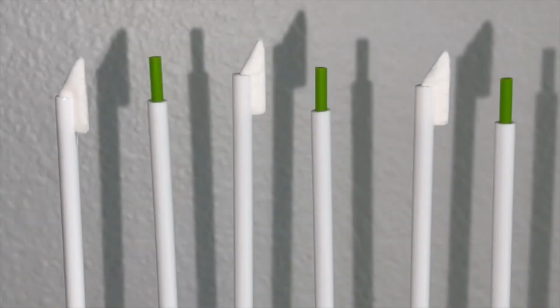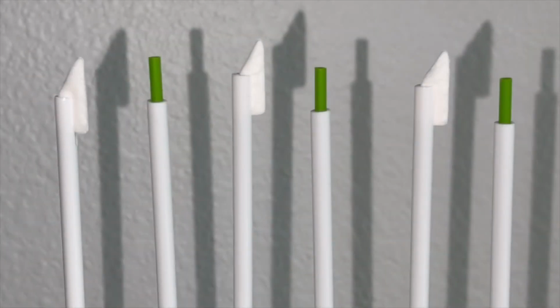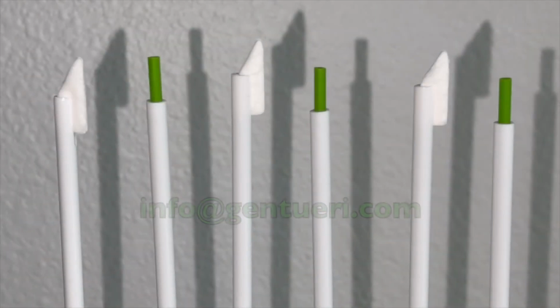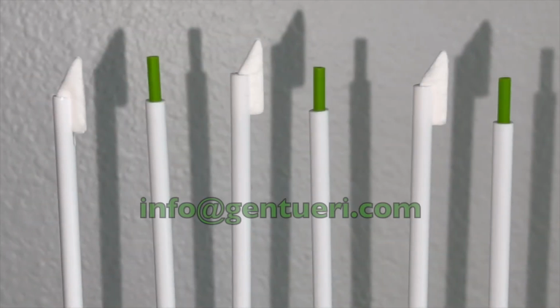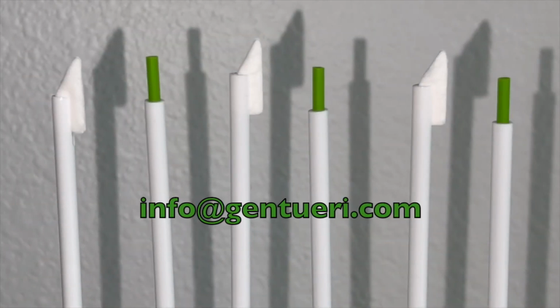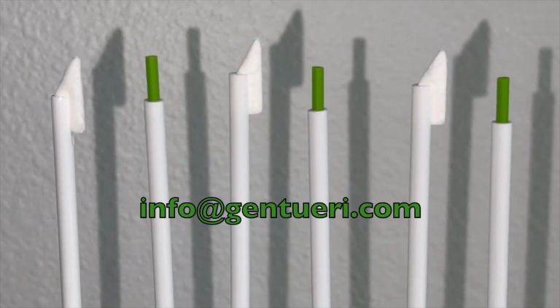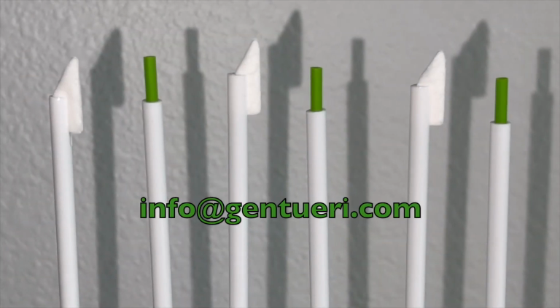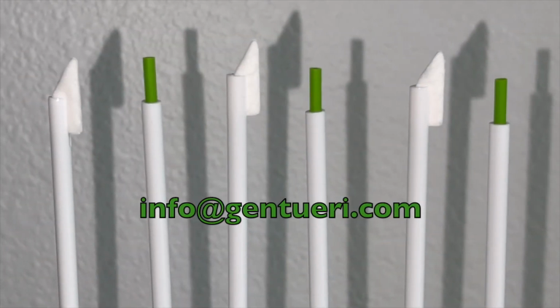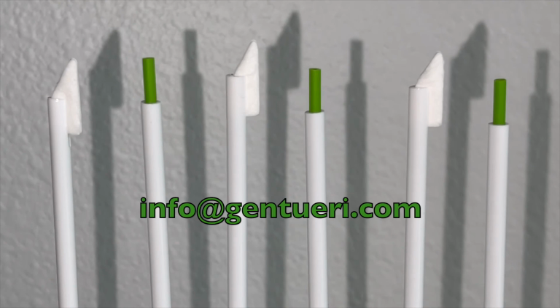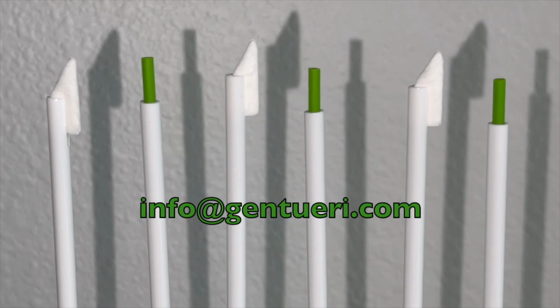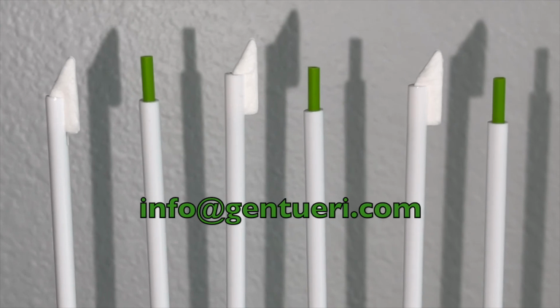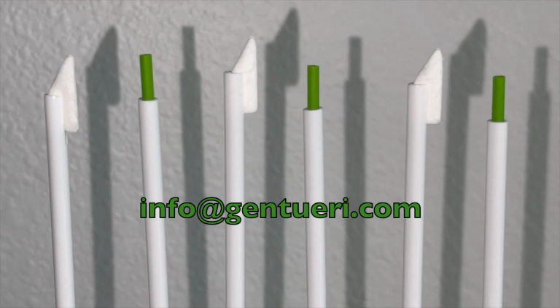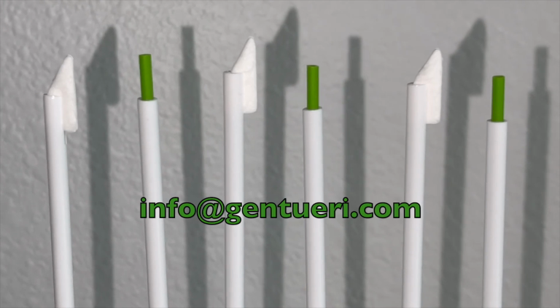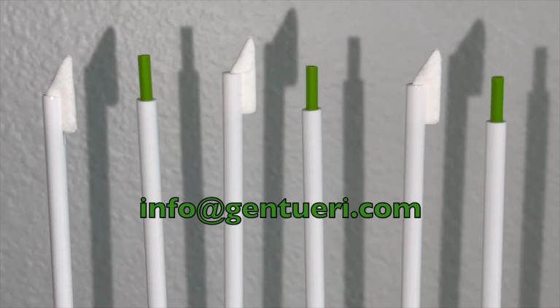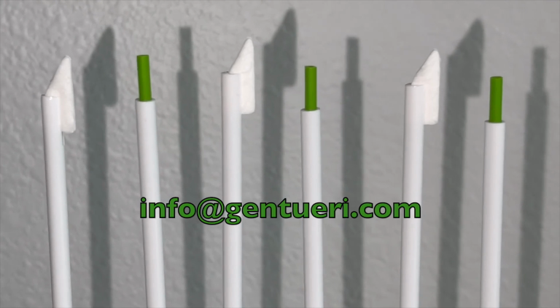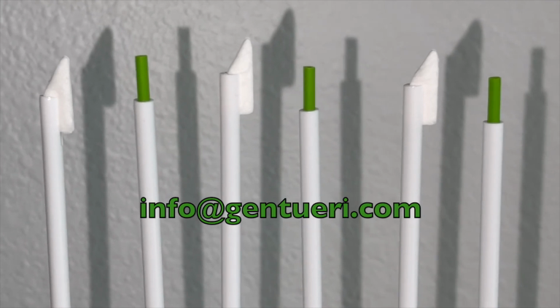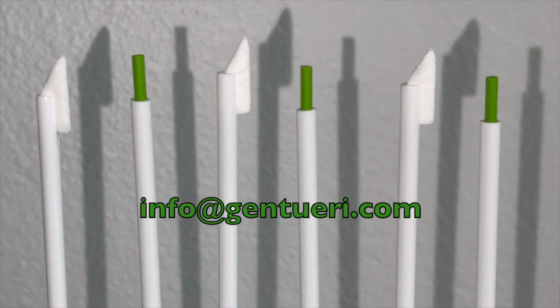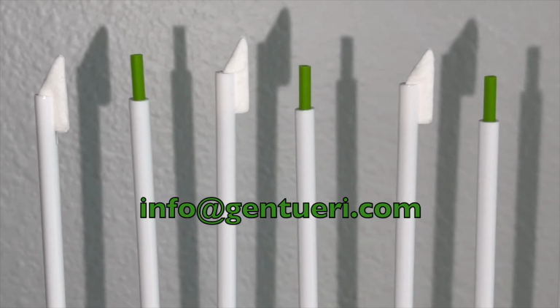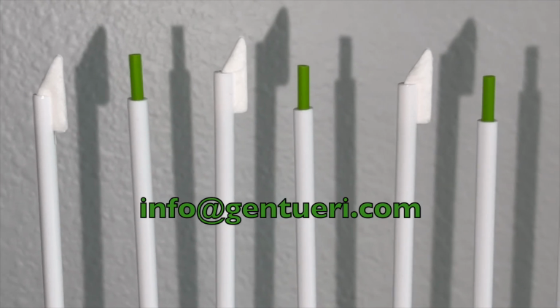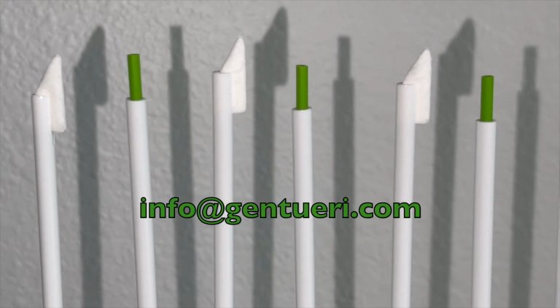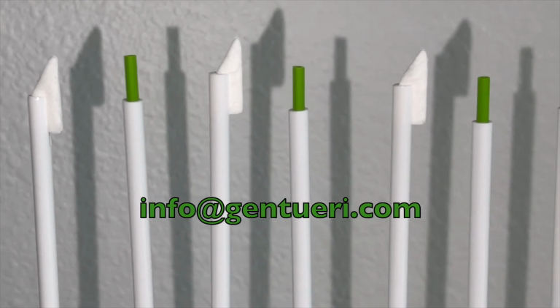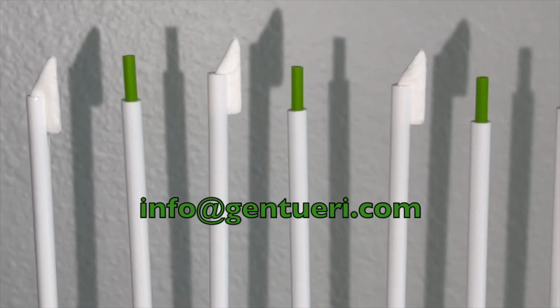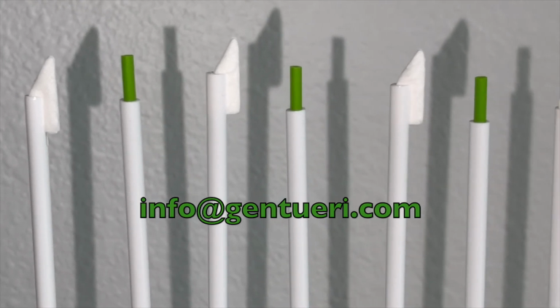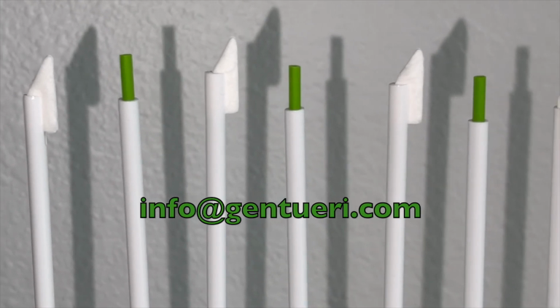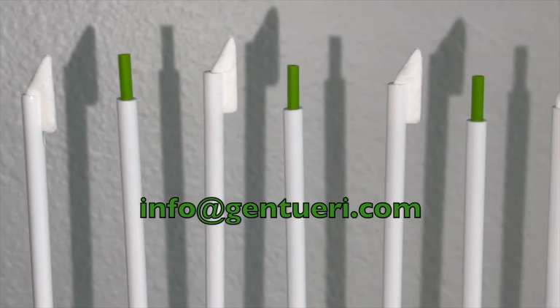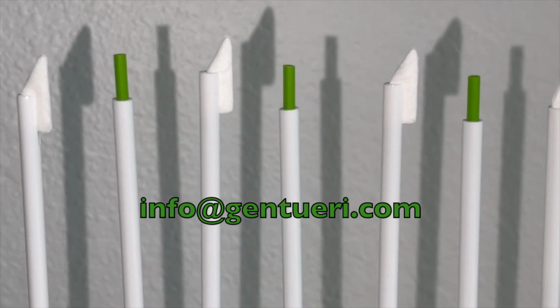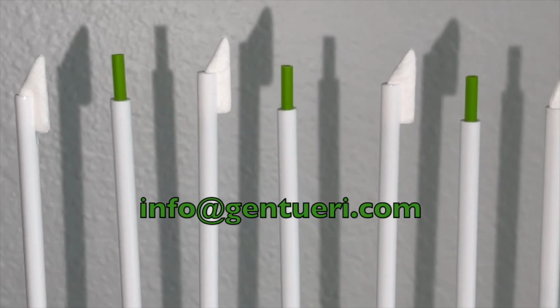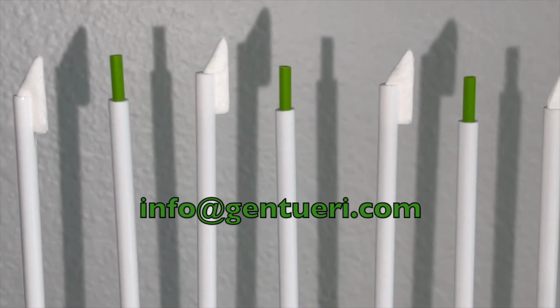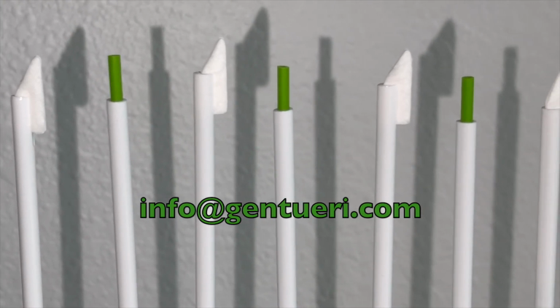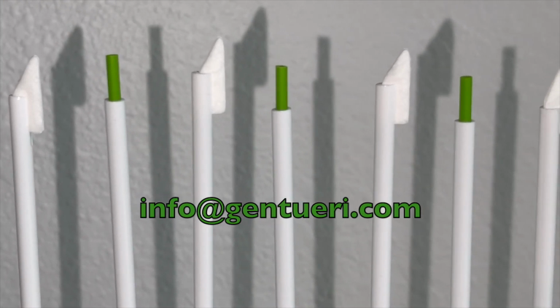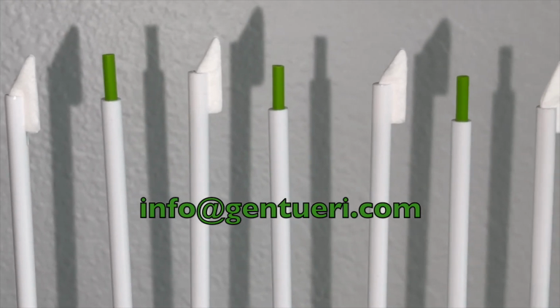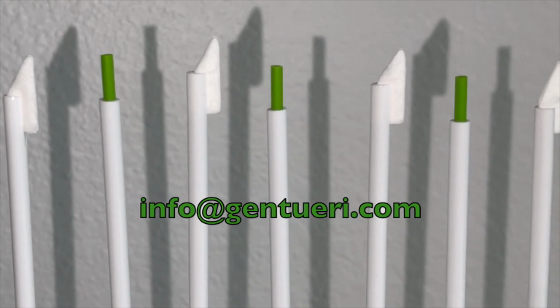Email info@gentury.com to request a sample today.